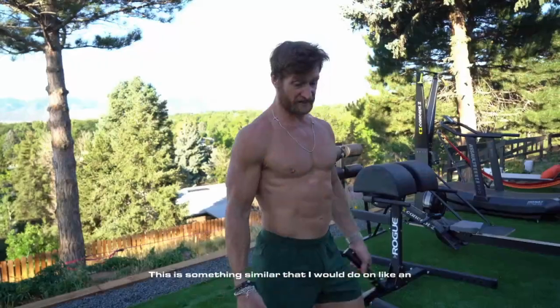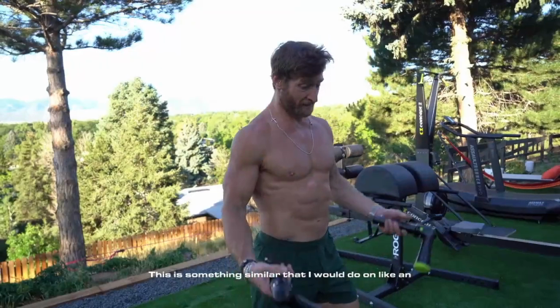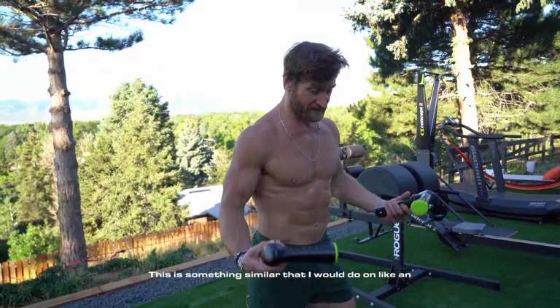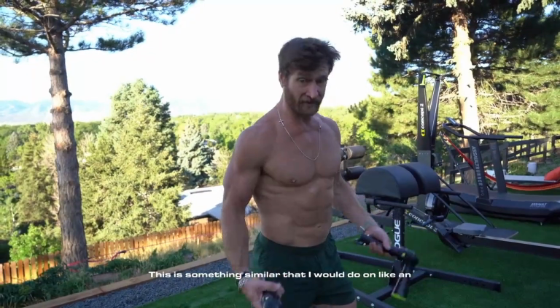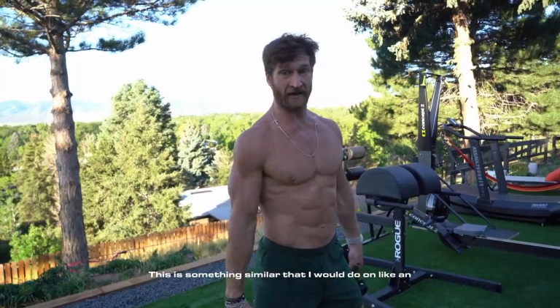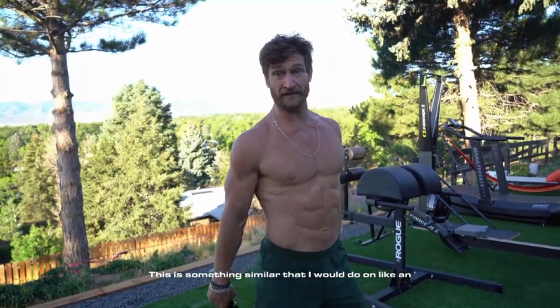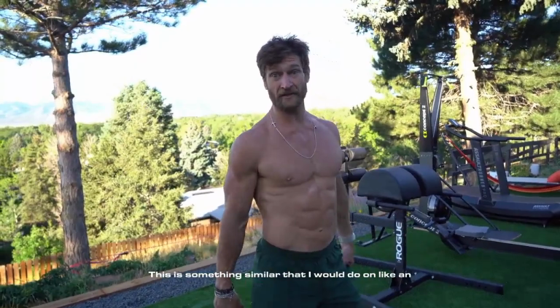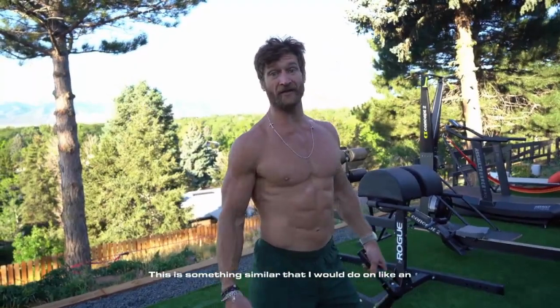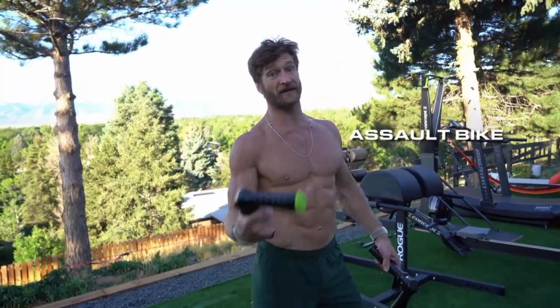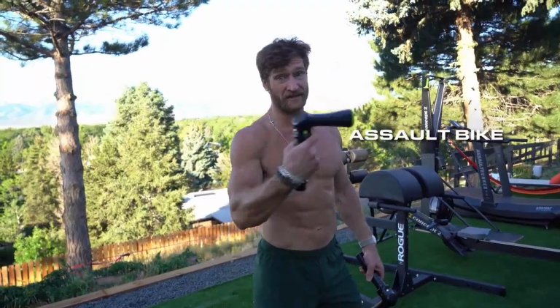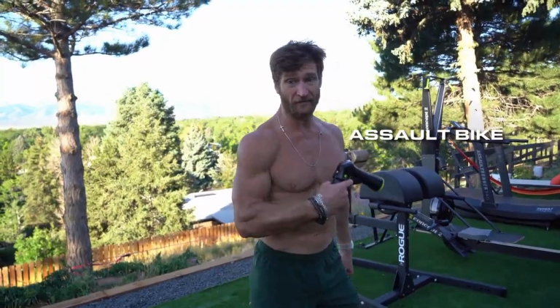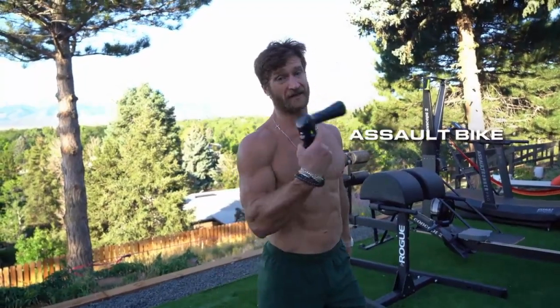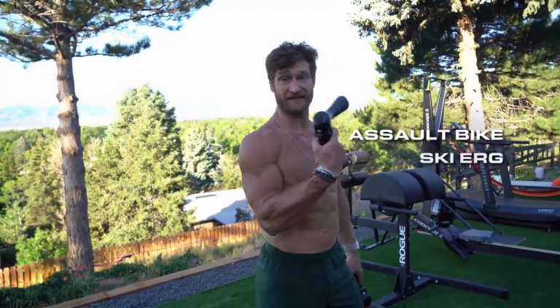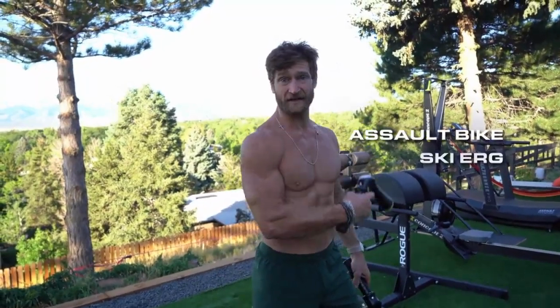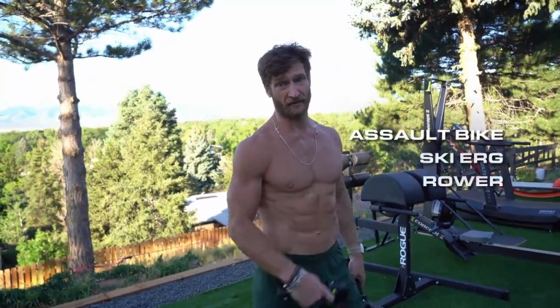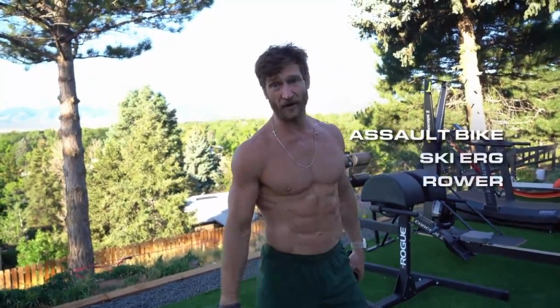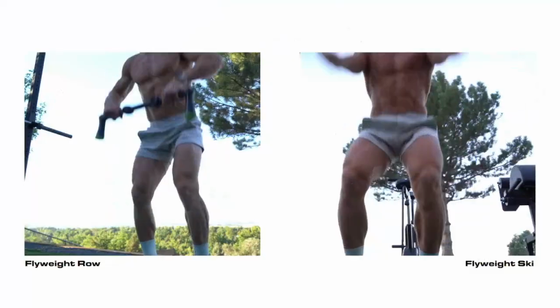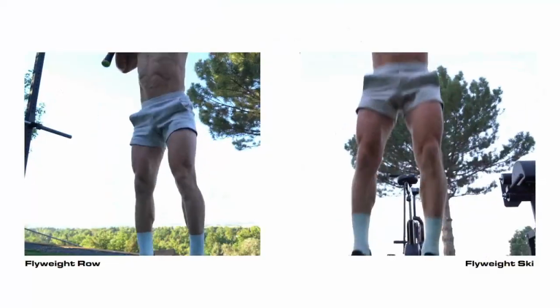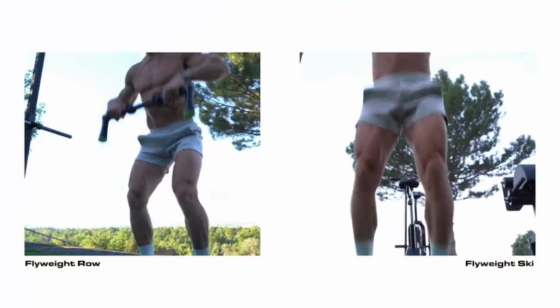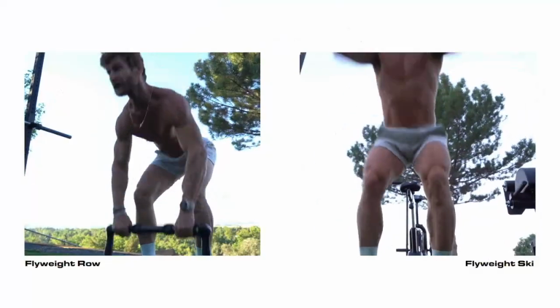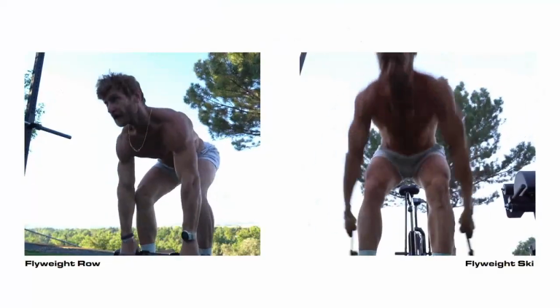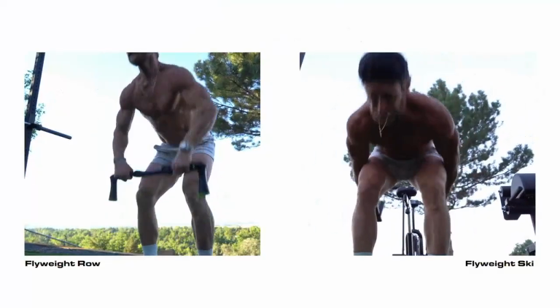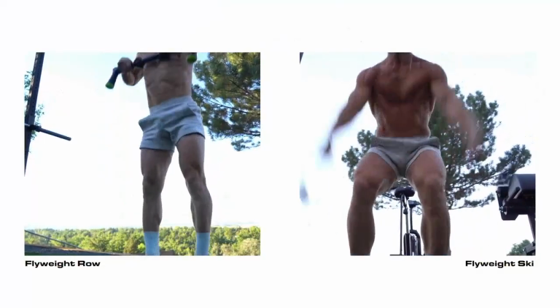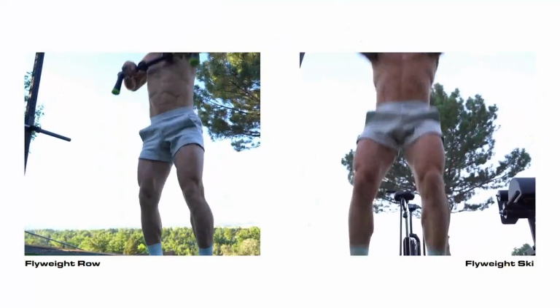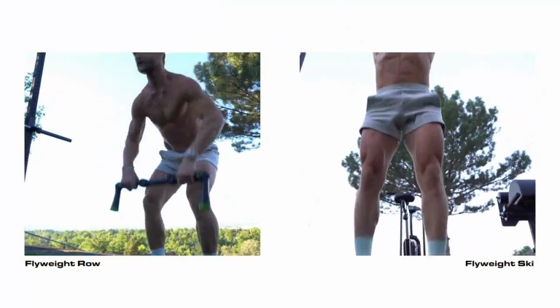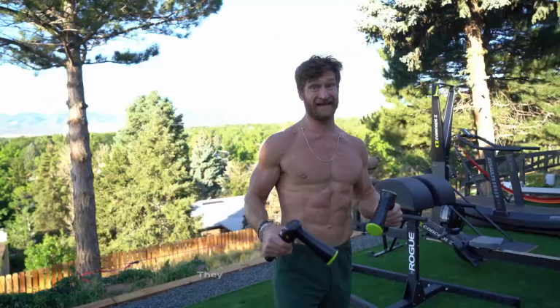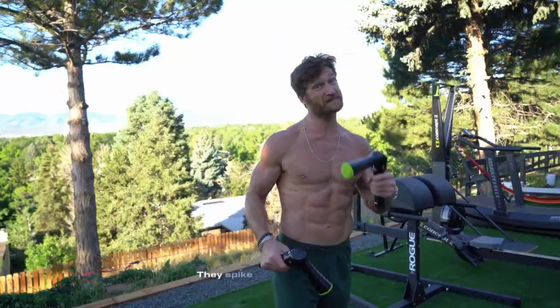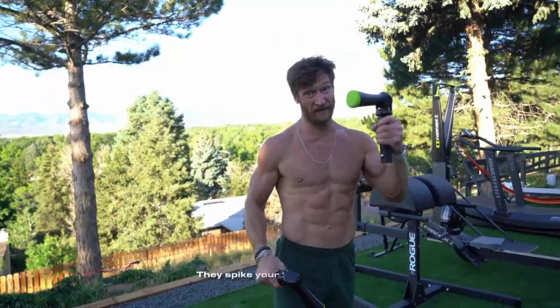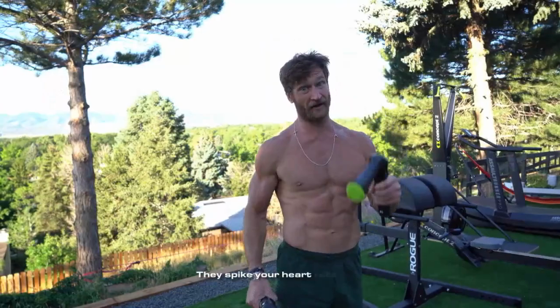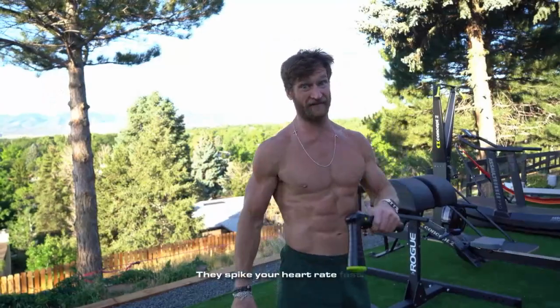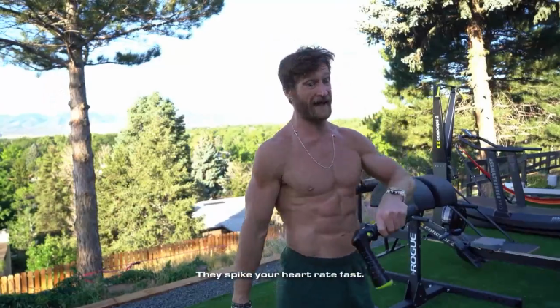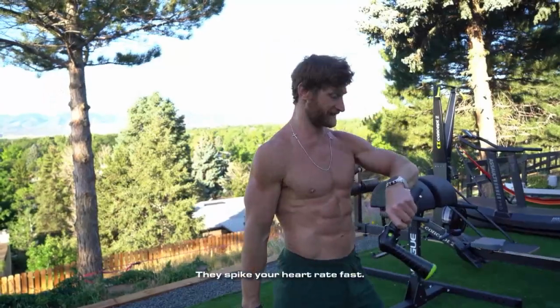This is something similar to what I would do on an assault bike, a skier, or a rower. You can use these as a cardio machine — they spike your heart rate fast.